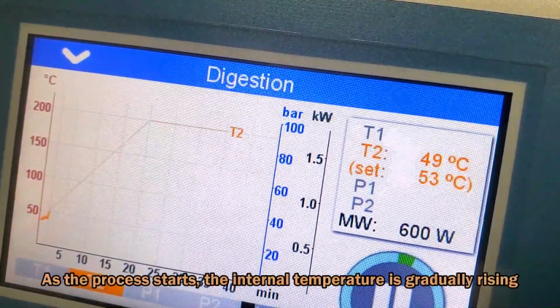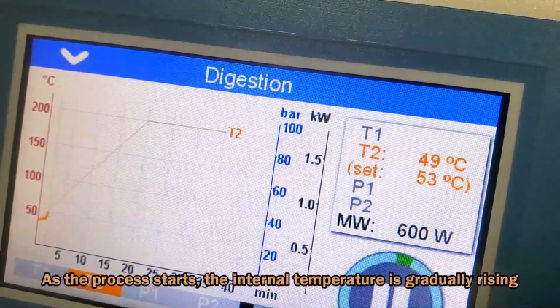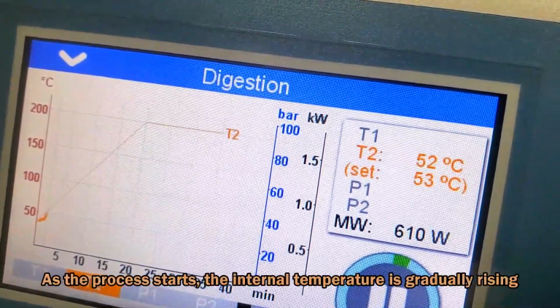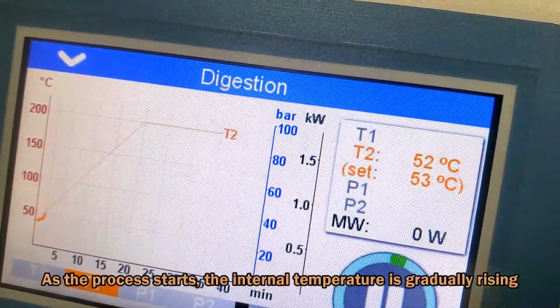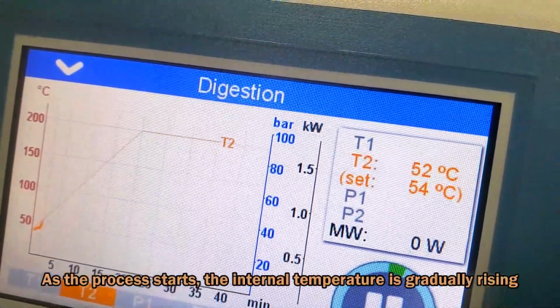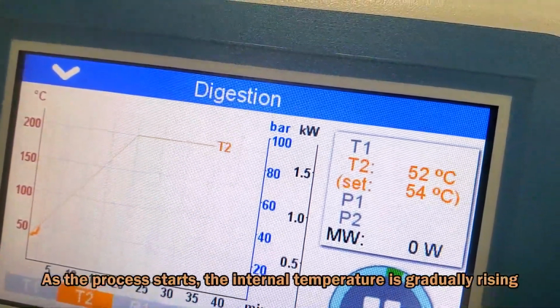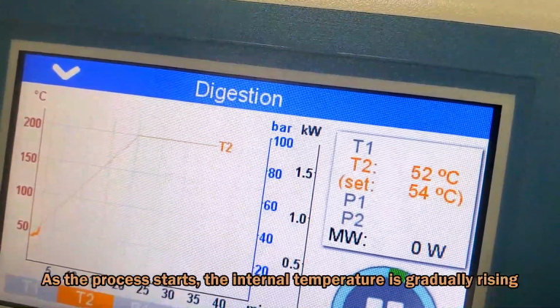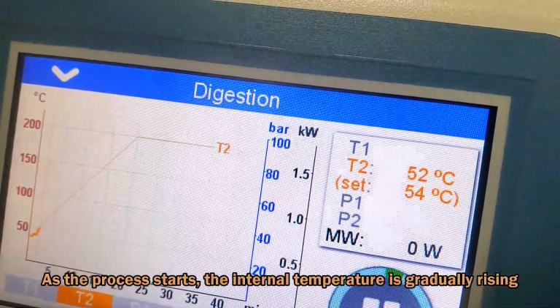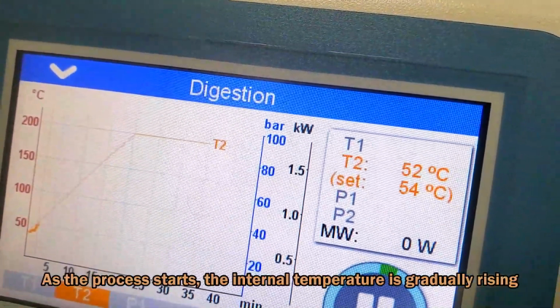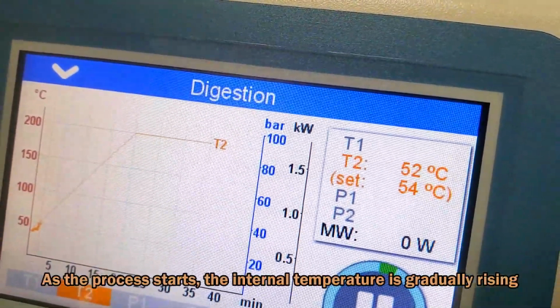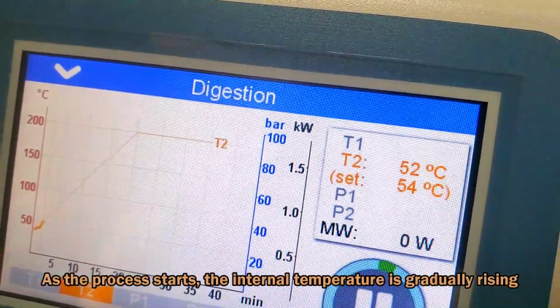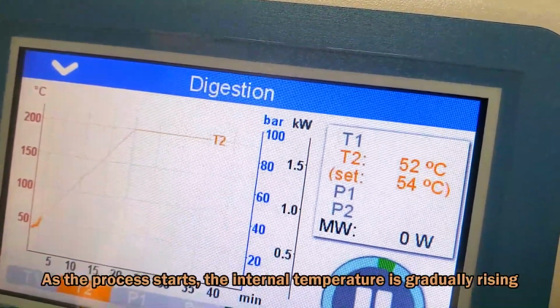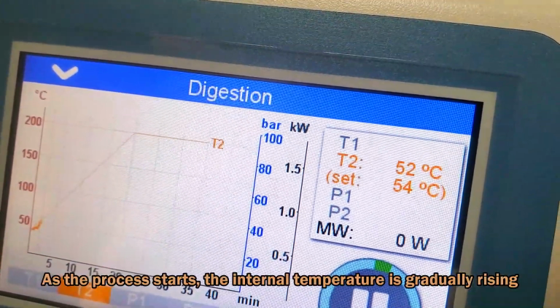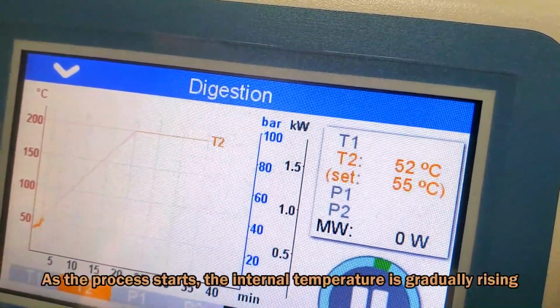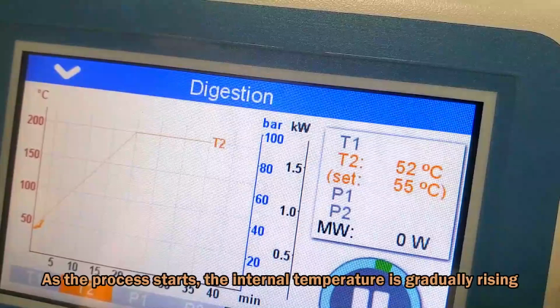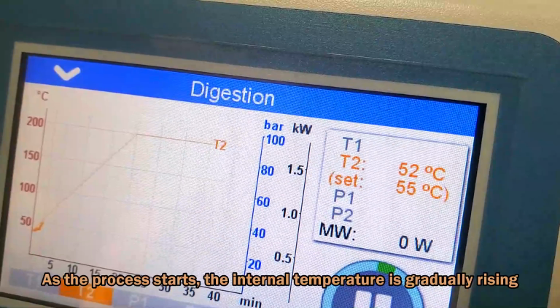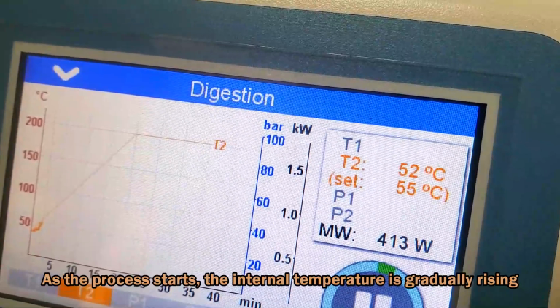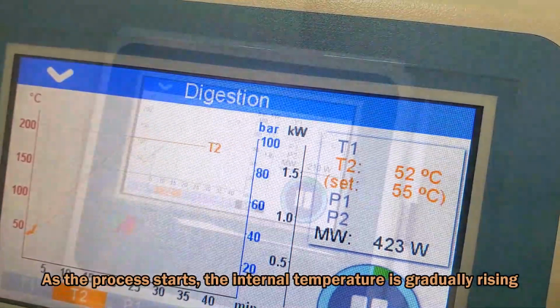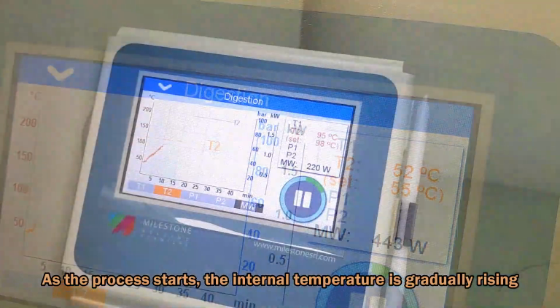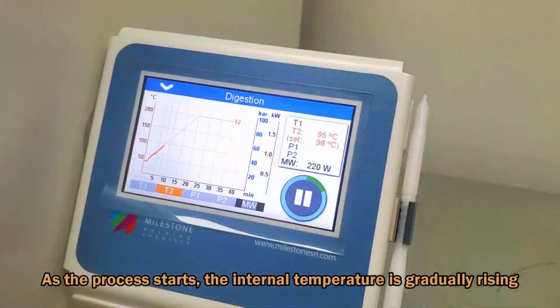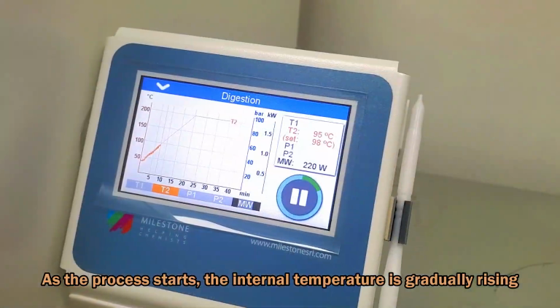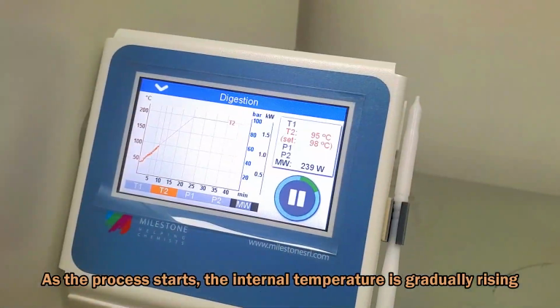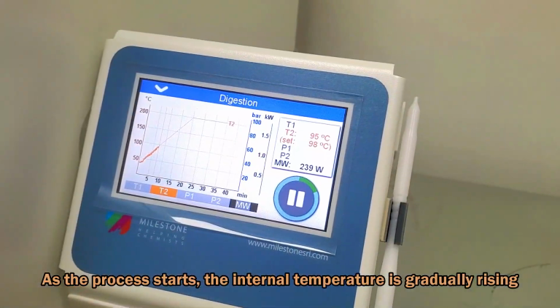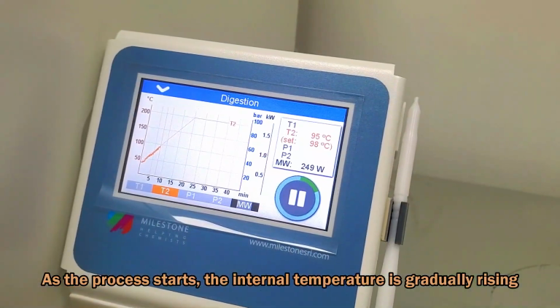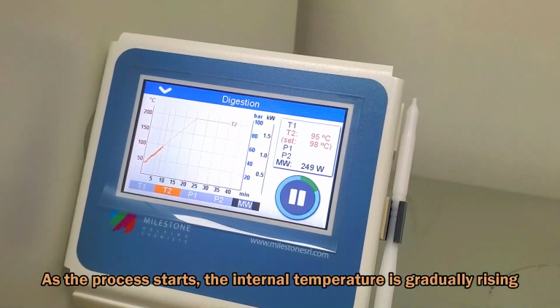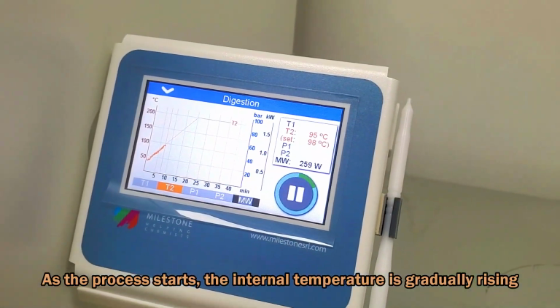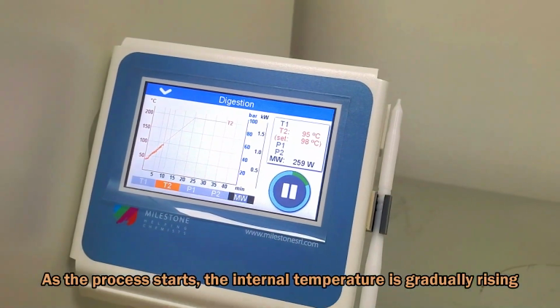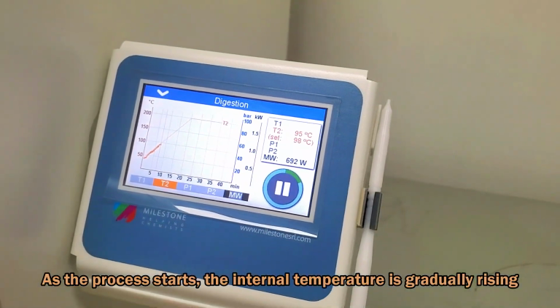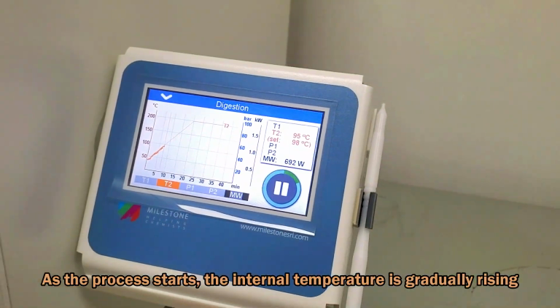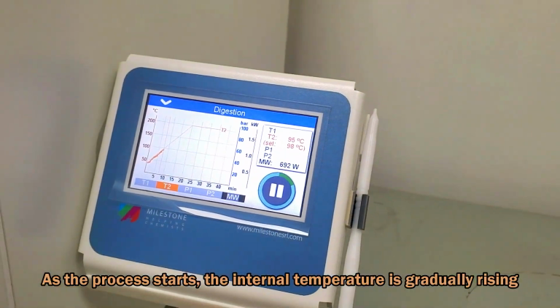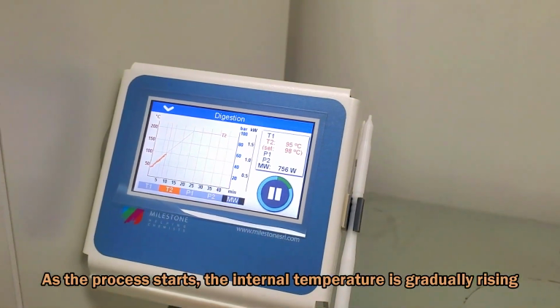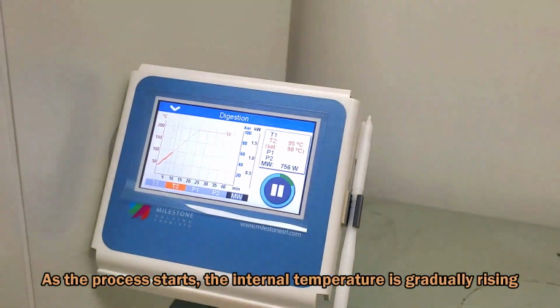As the process starts, you'll notice the internal temperature gradually rising, indicating that digestion is in progress.